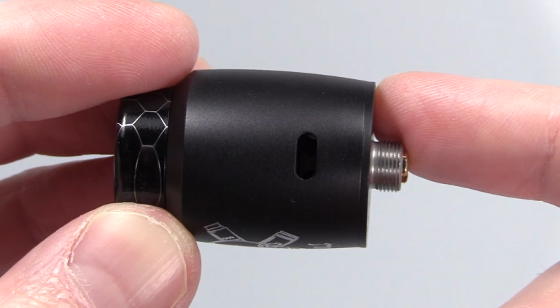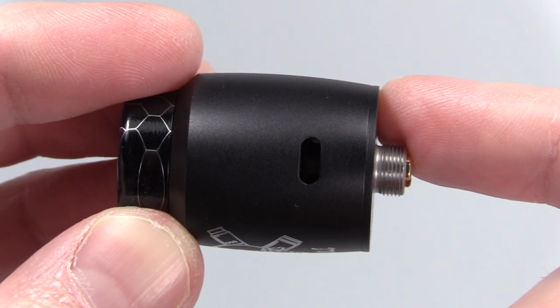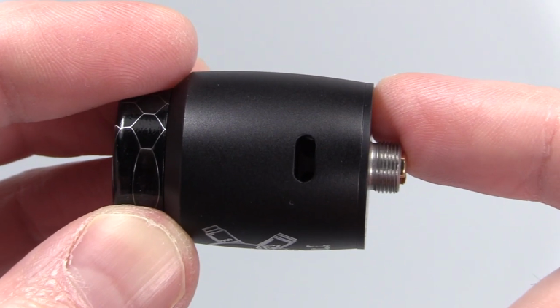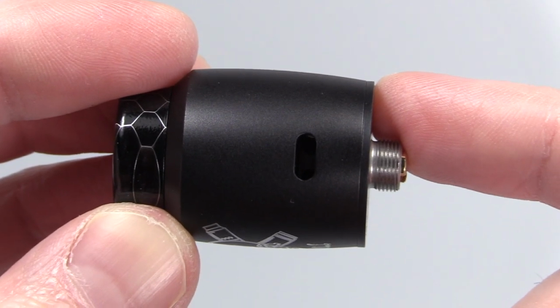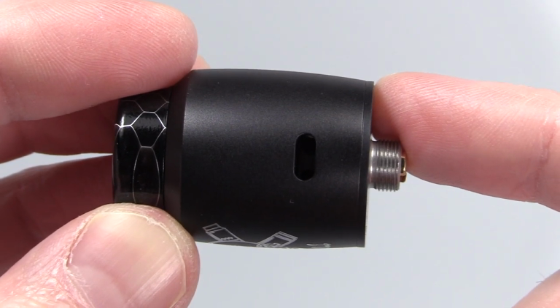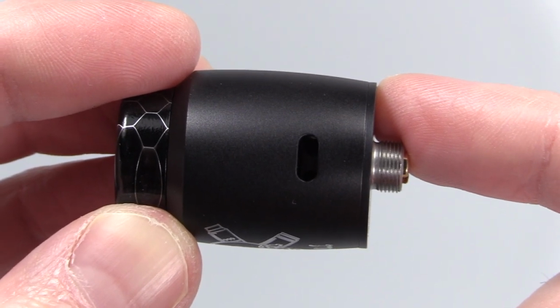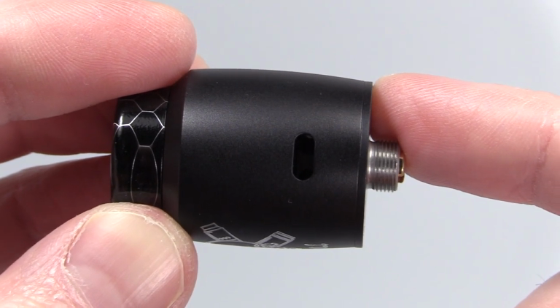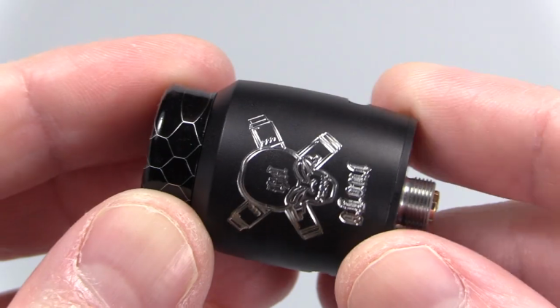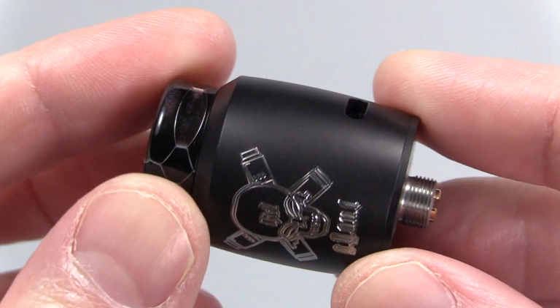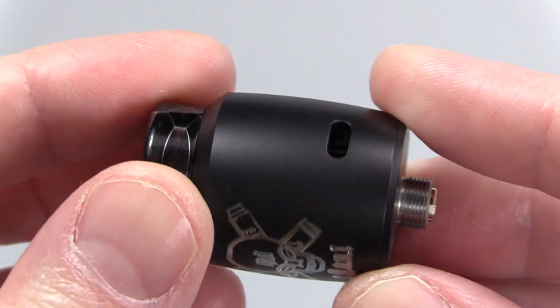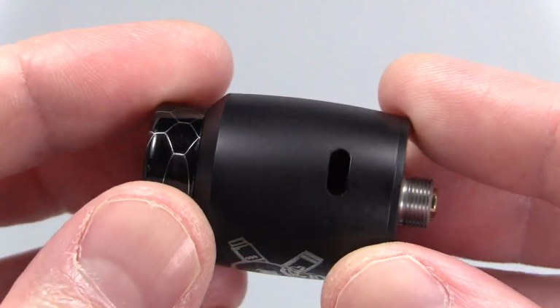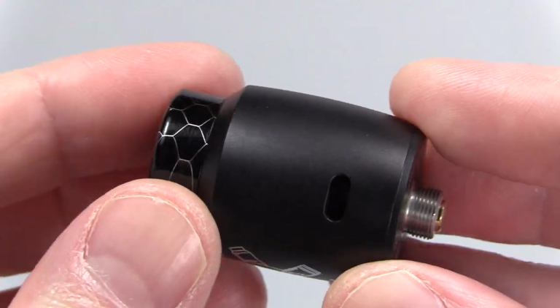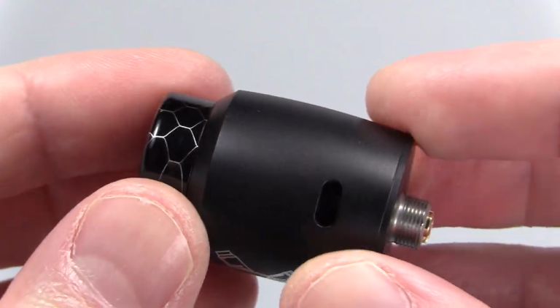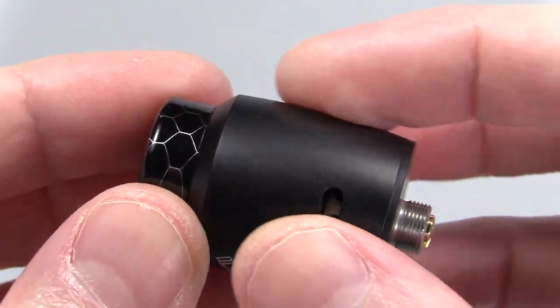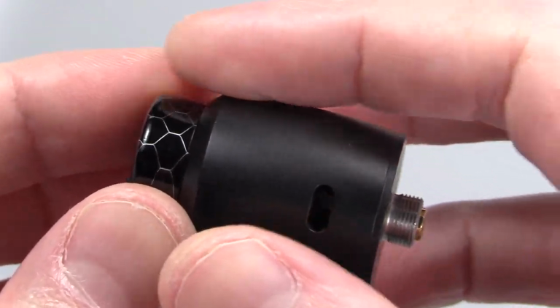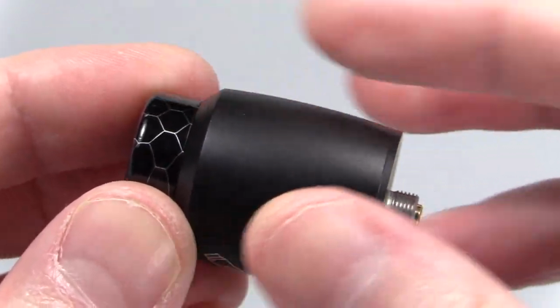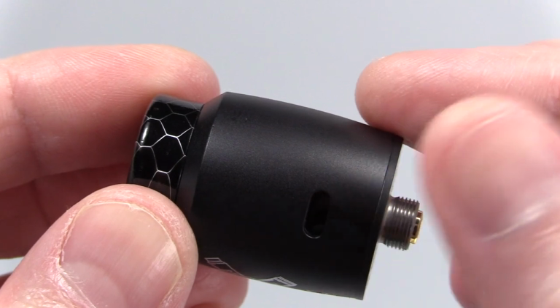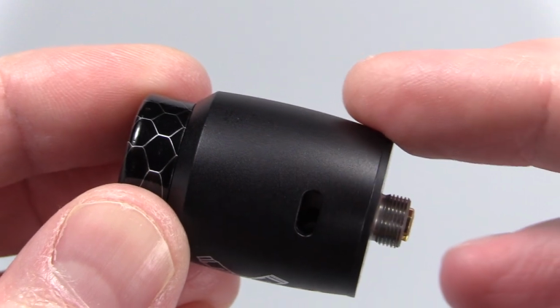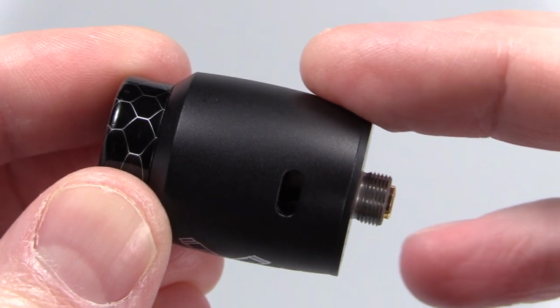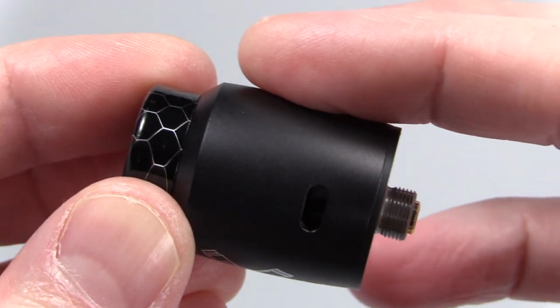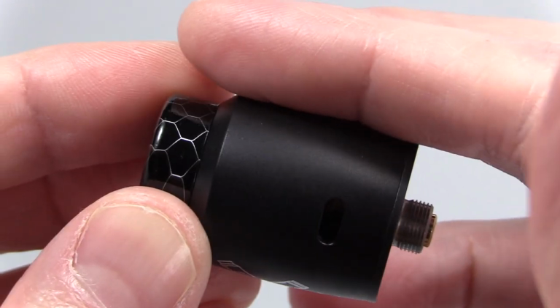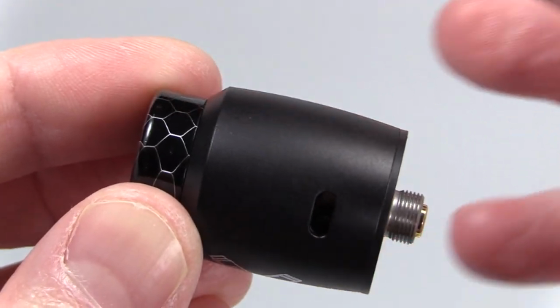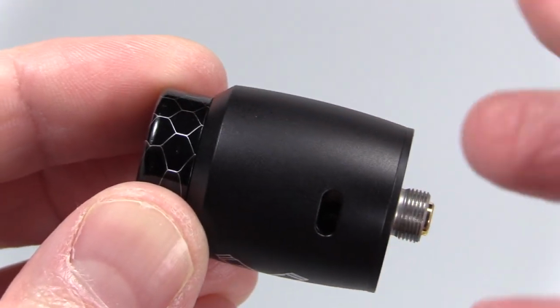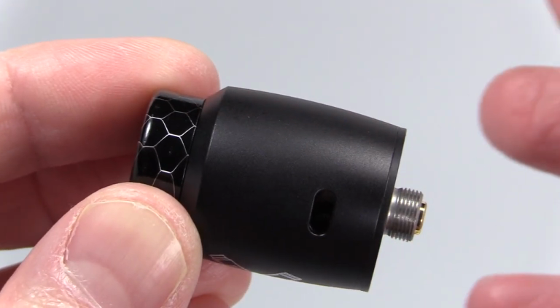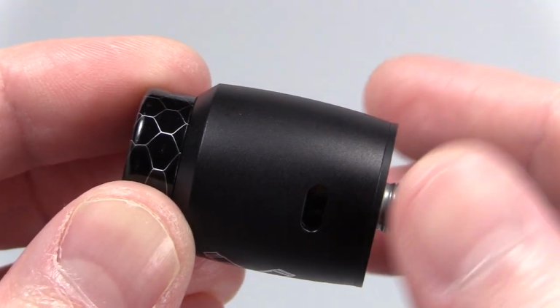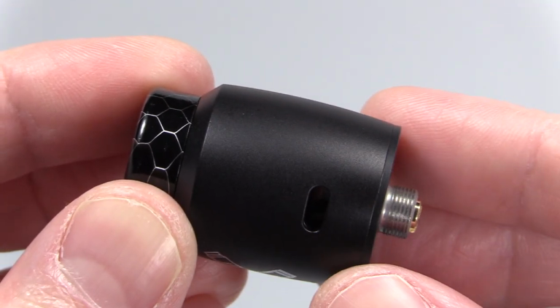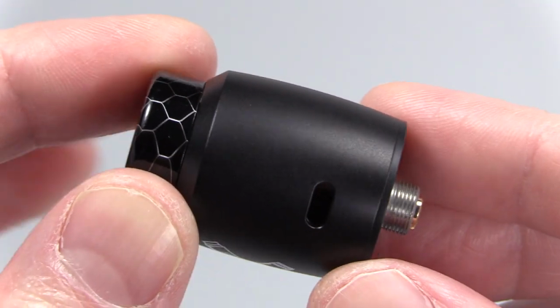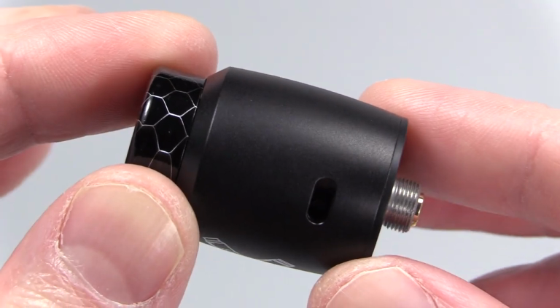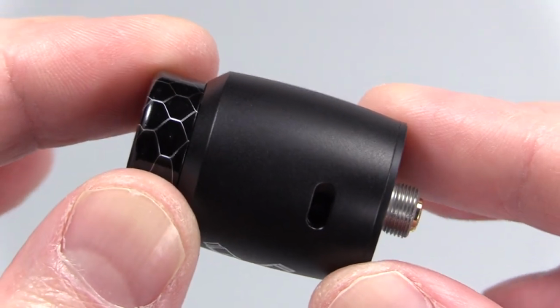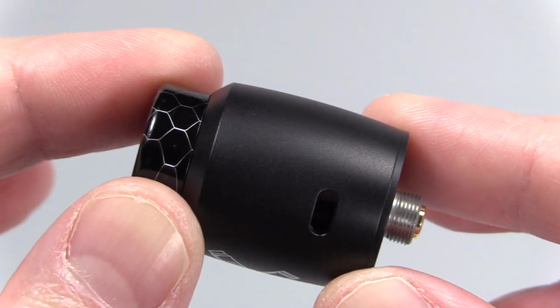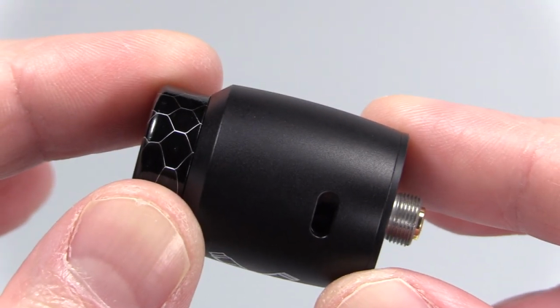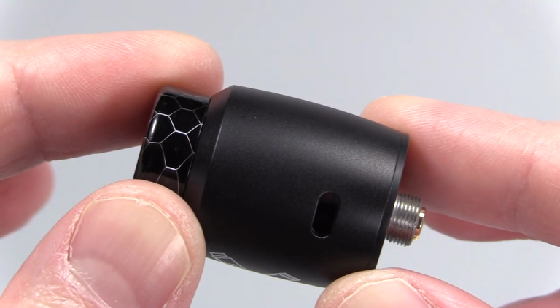You want to pop this on a mod before you adjust the airflow, which I'll show you in a second. Notice how the barrel kind of bows out — it's not completely straight. That's just something to point out; some of you may like that look, some may not.